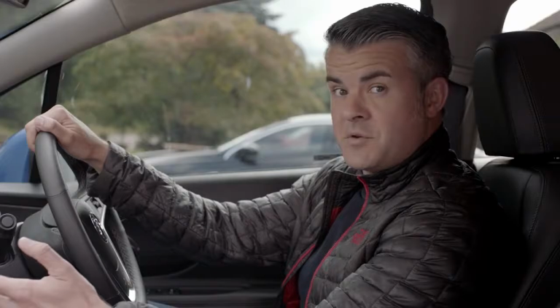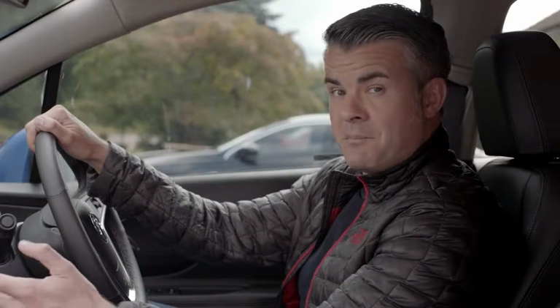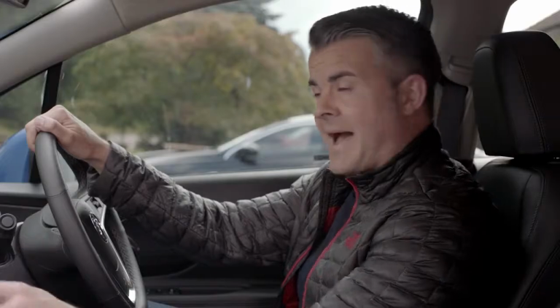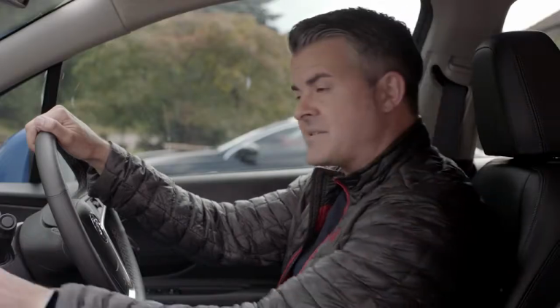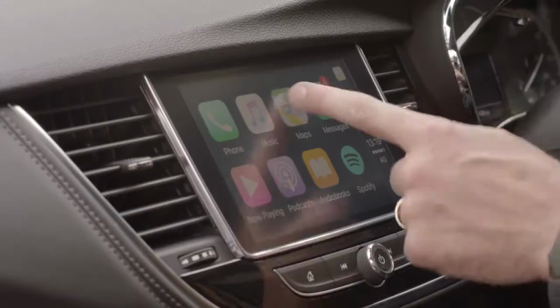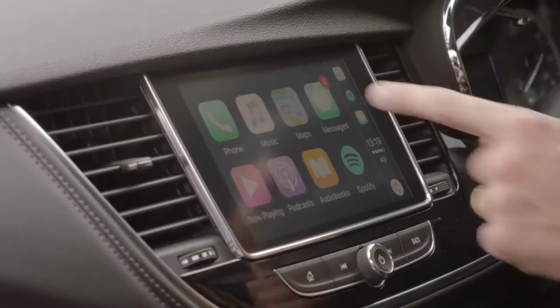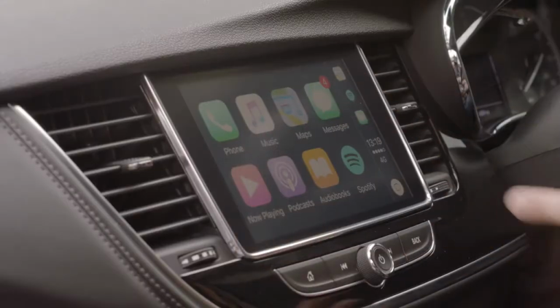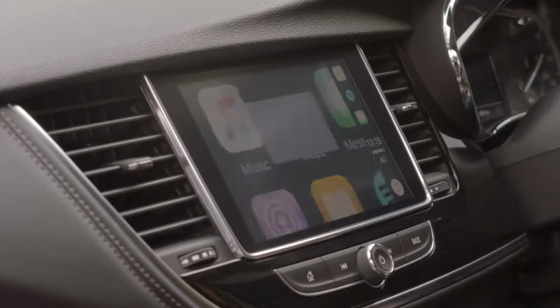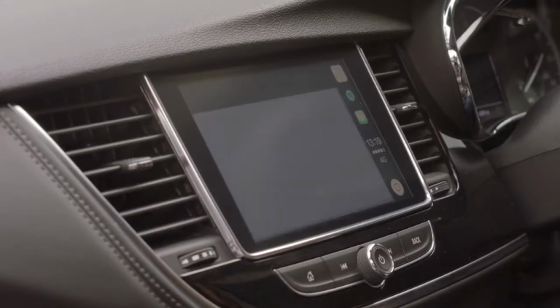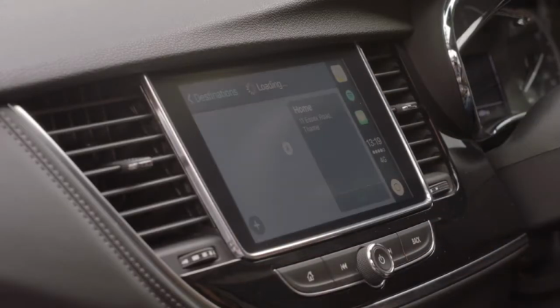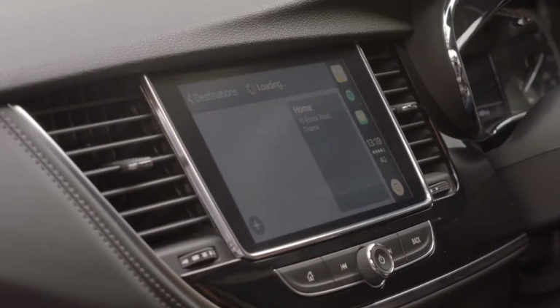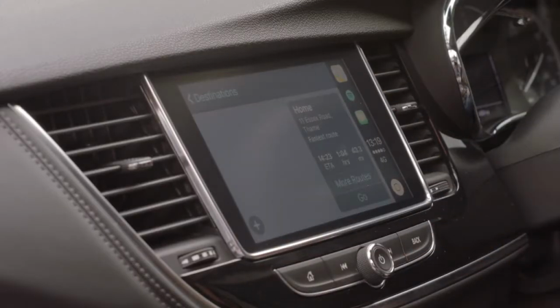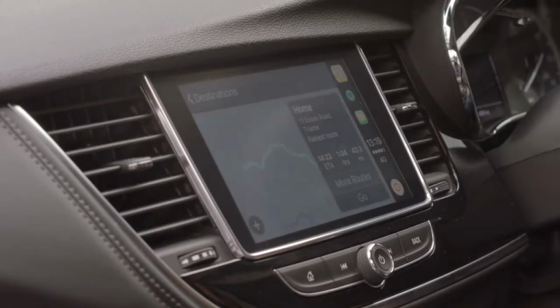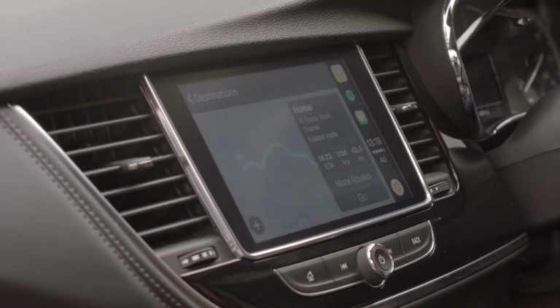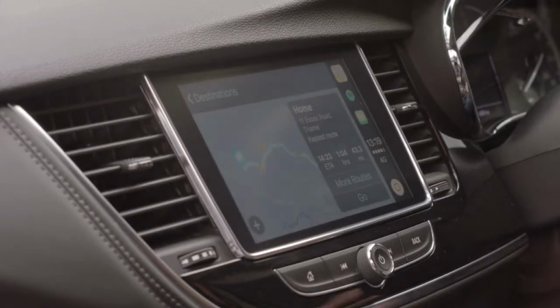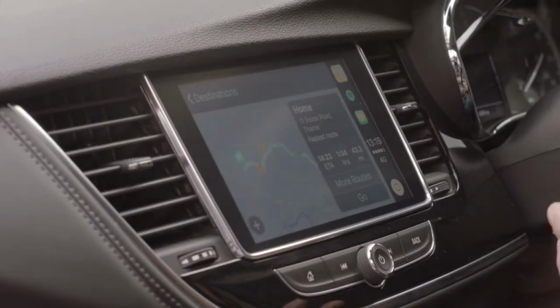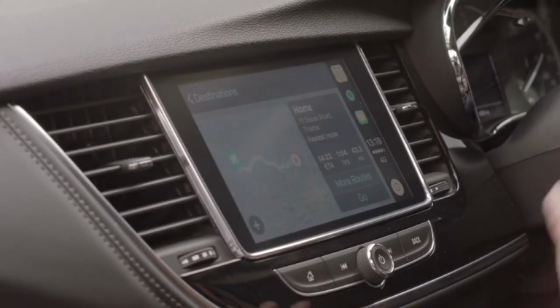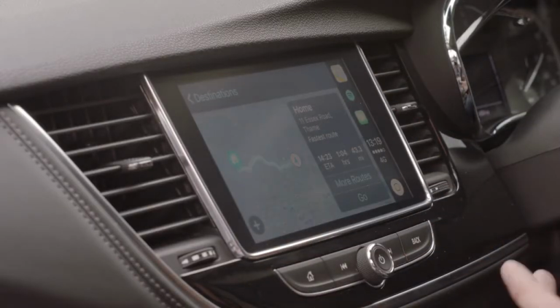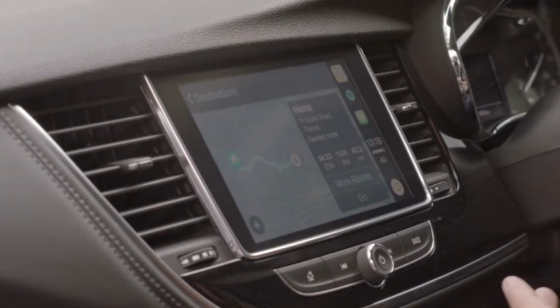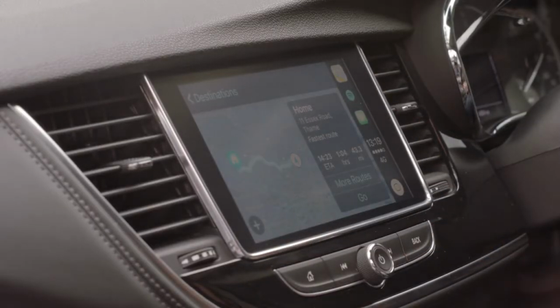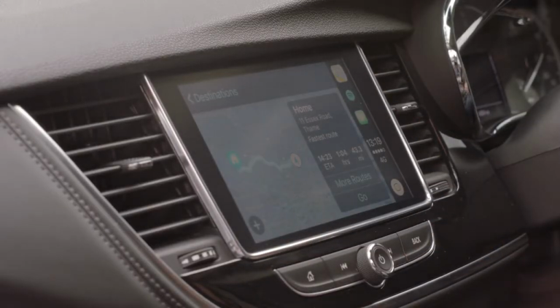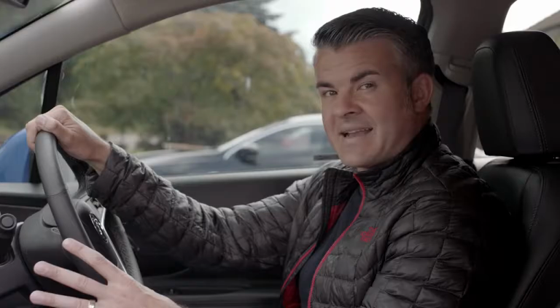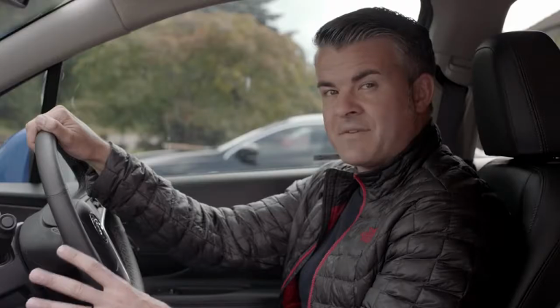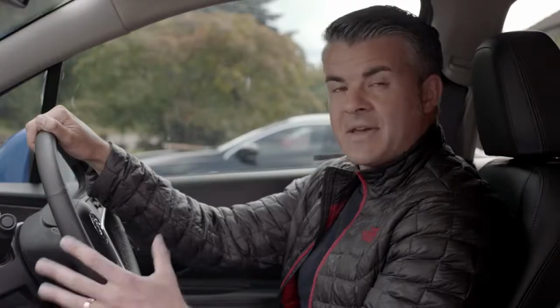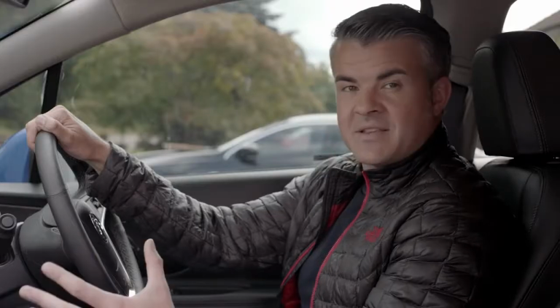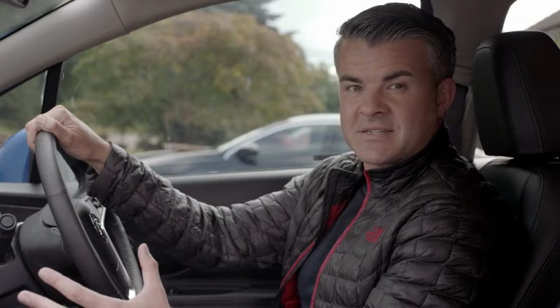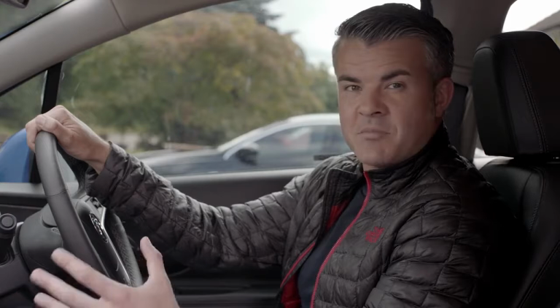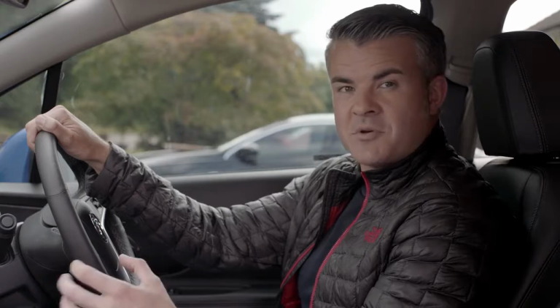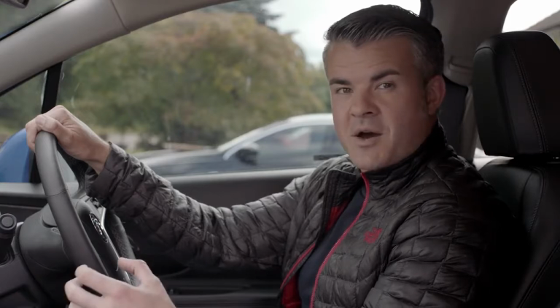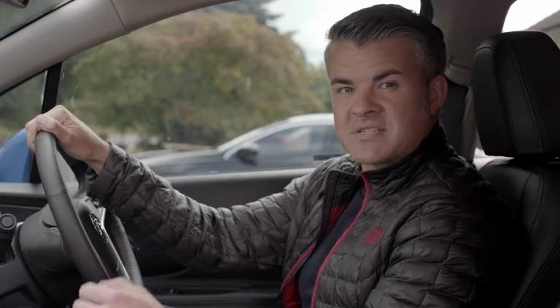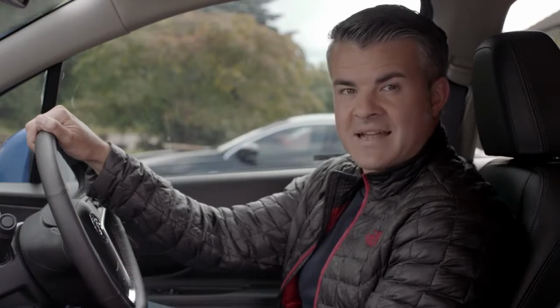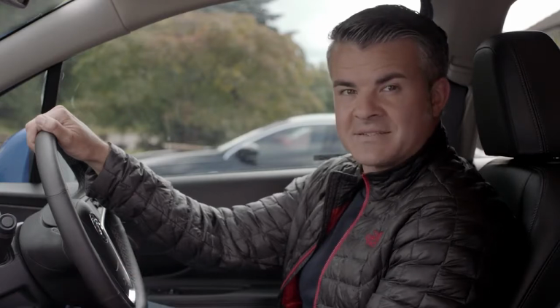And if you've got maps then you've got SatNav, which means you don't necessarily have to upgrade to SatNav if it doesn't come with your car as standard.